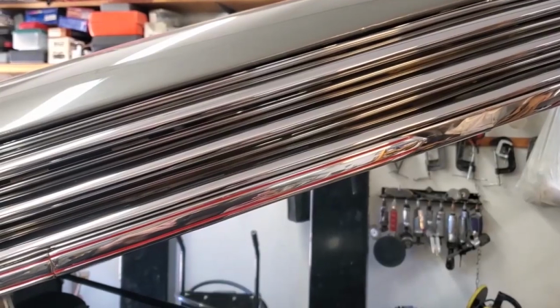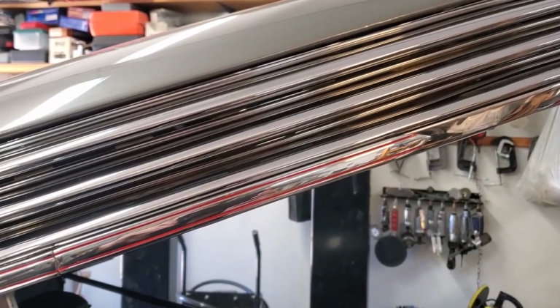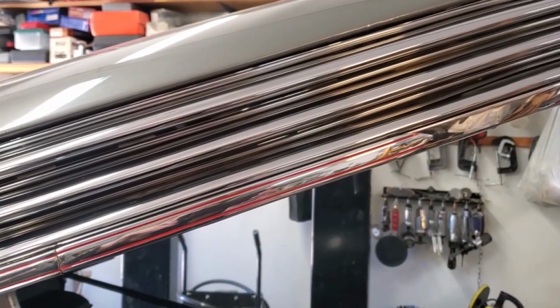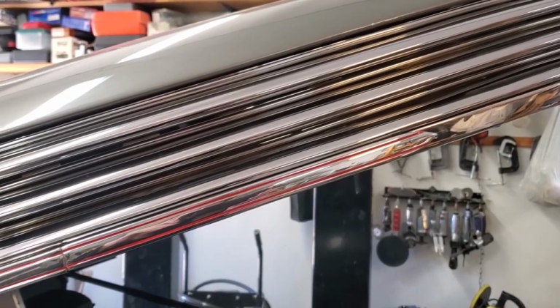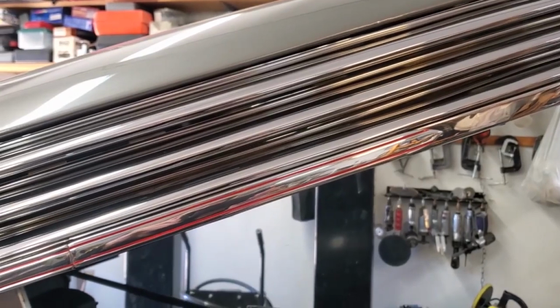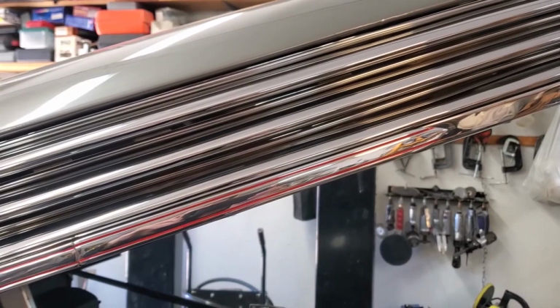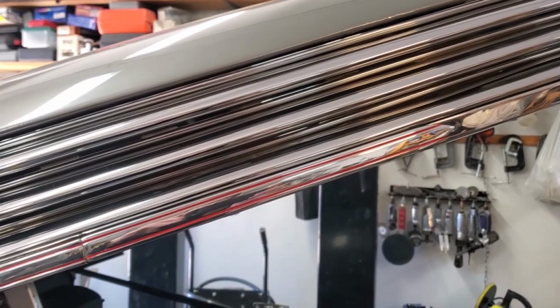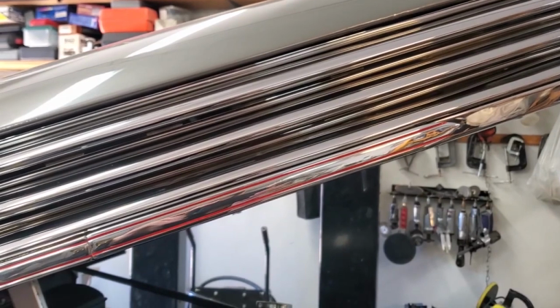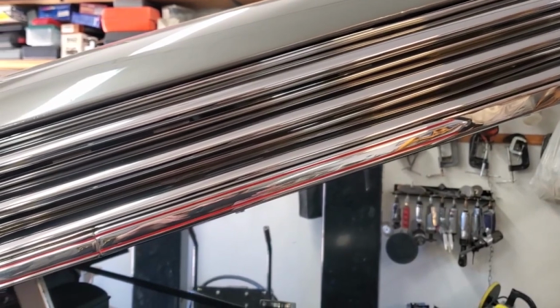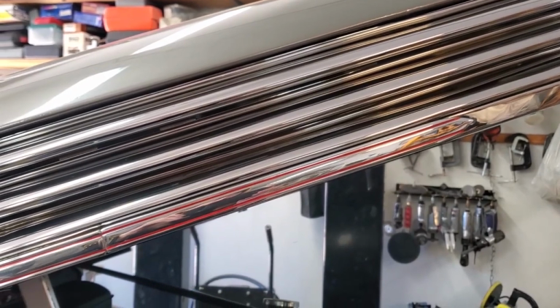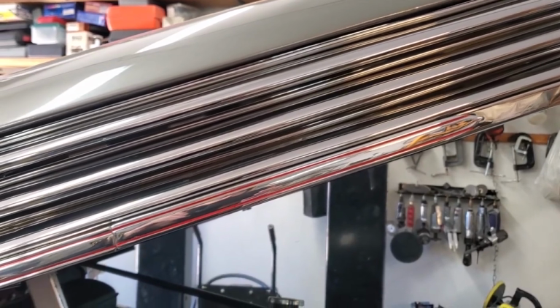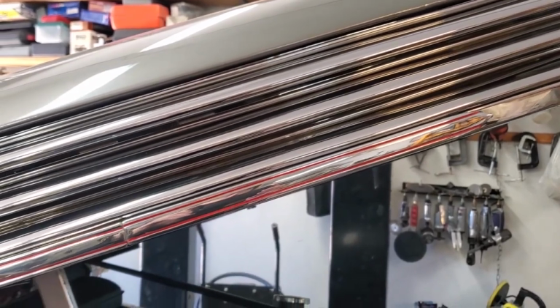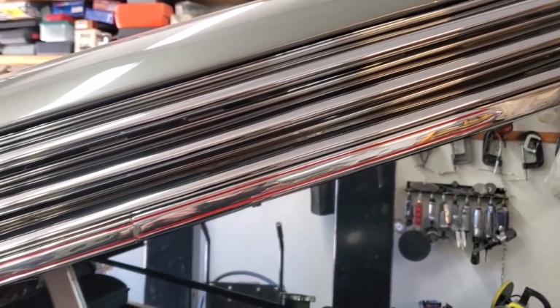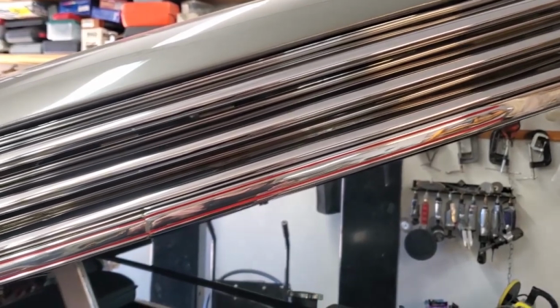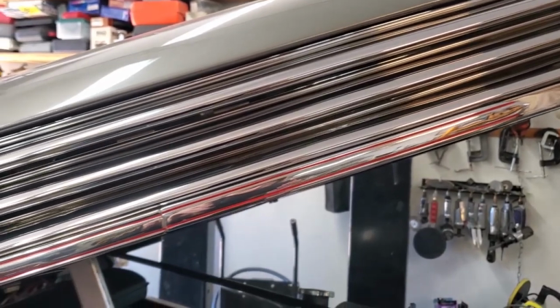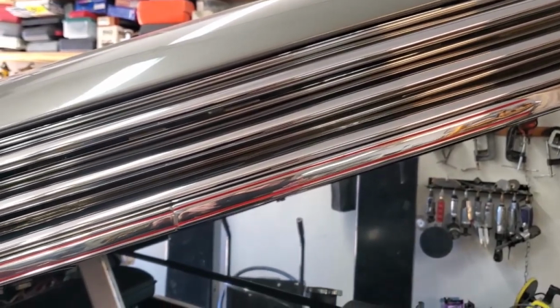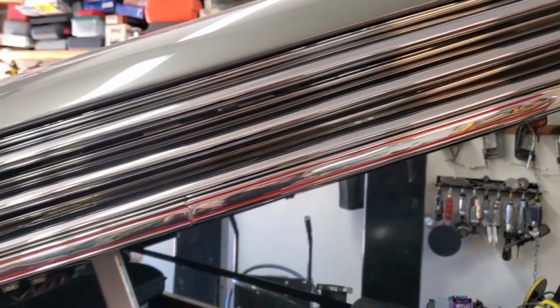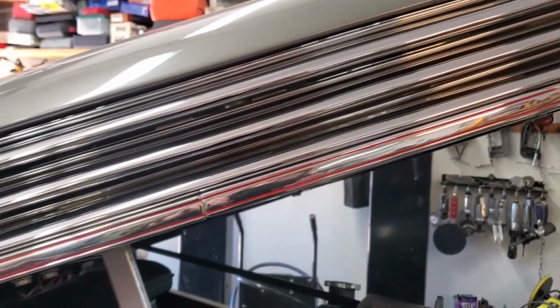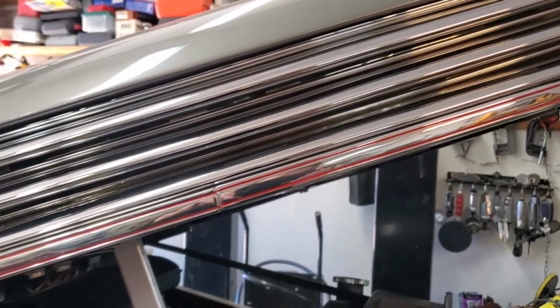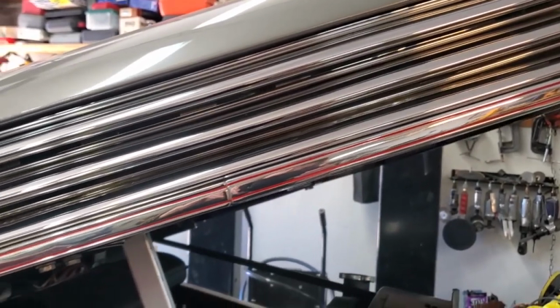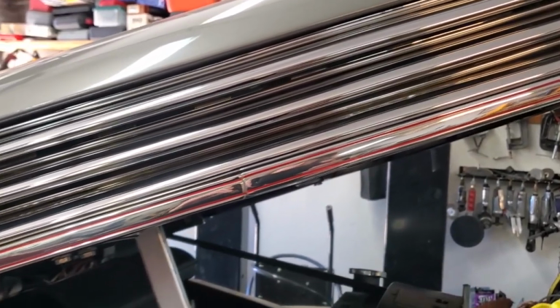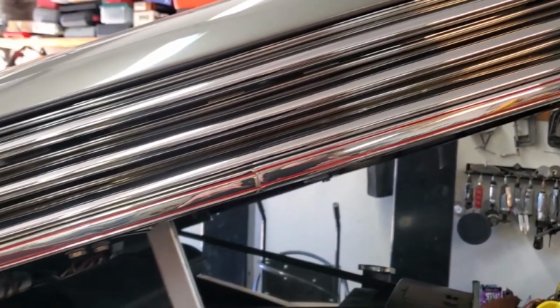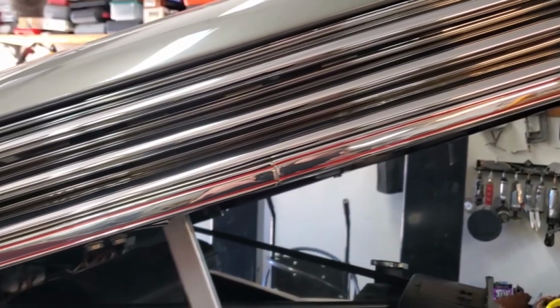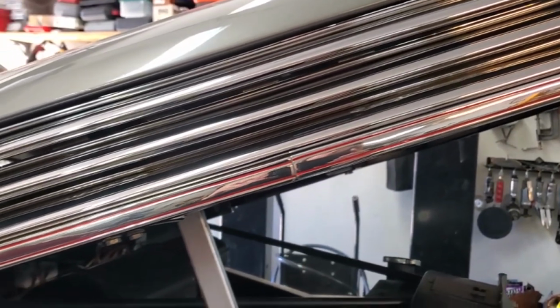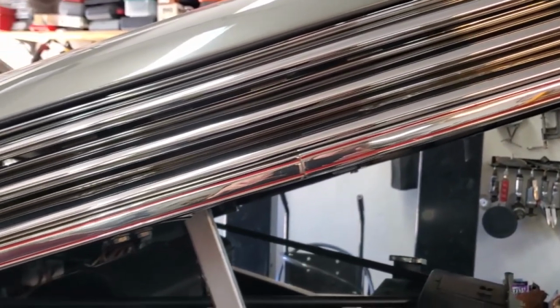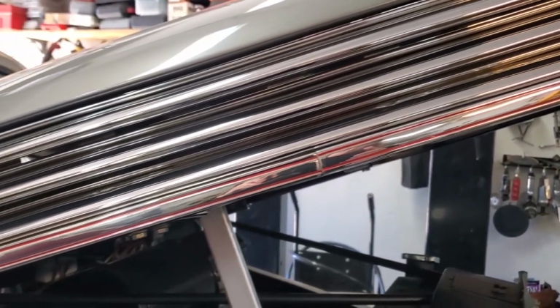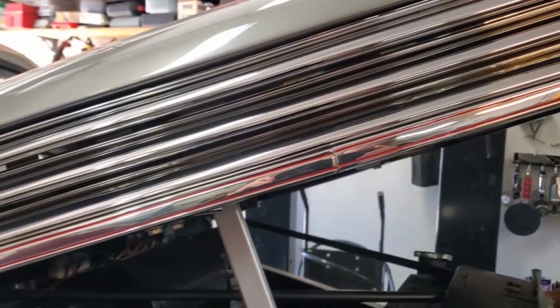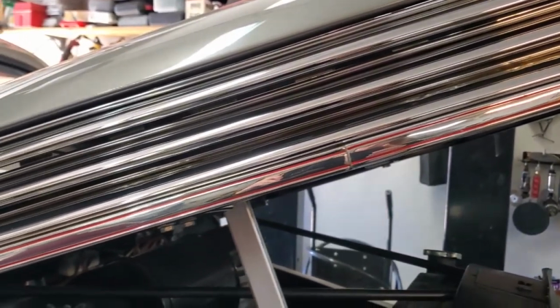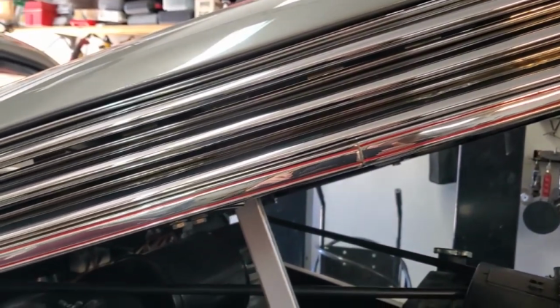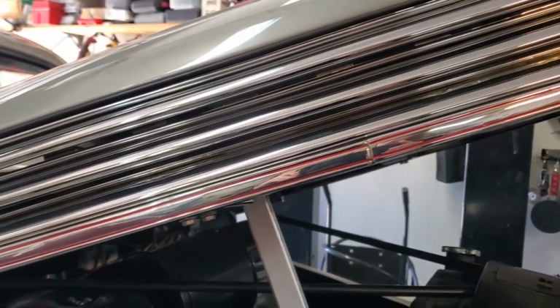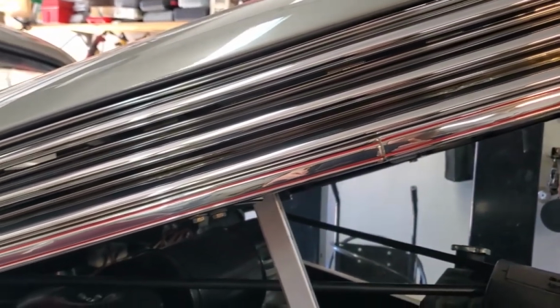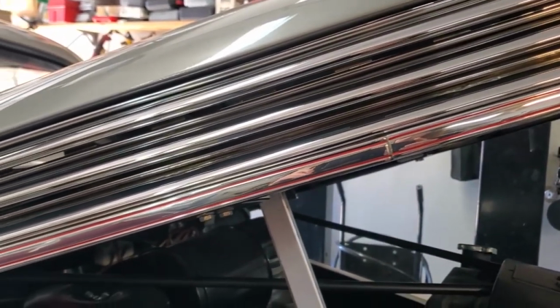Stainless steel trim, highly polished, was used in lieu of chrome at many times in America.